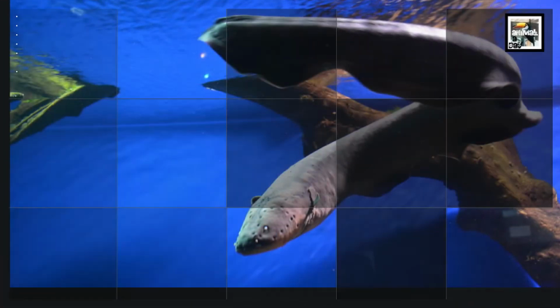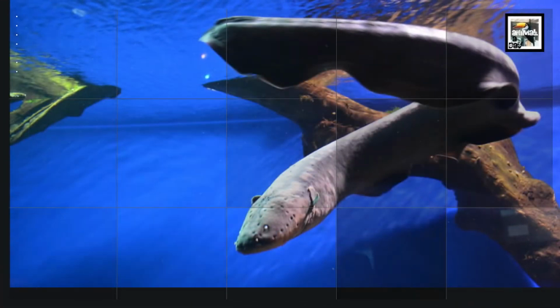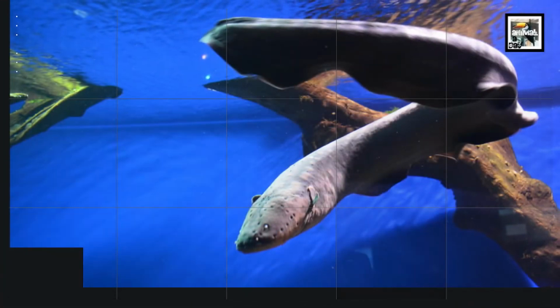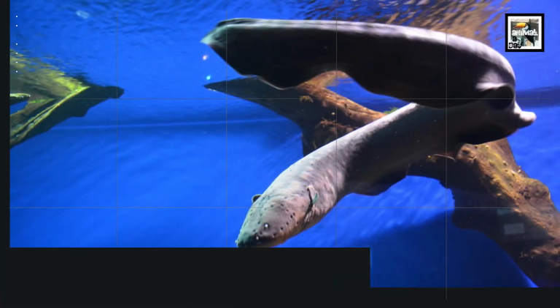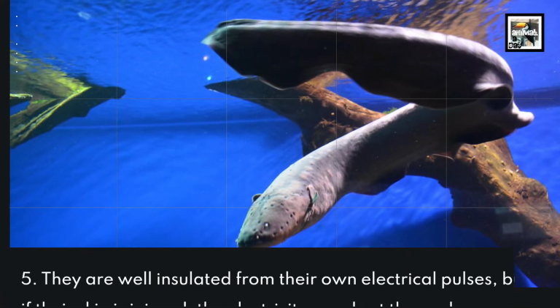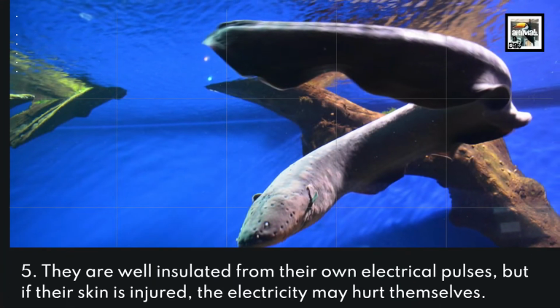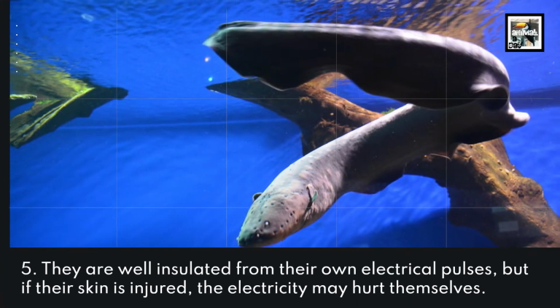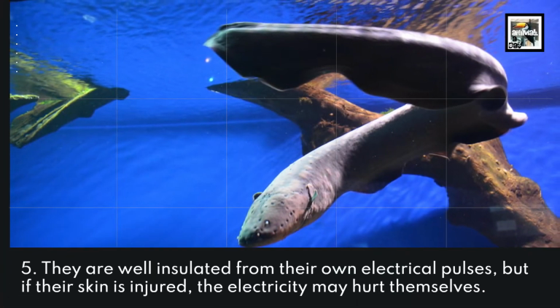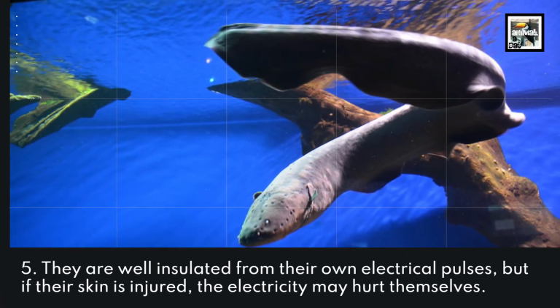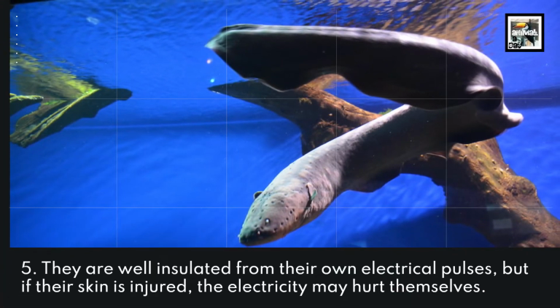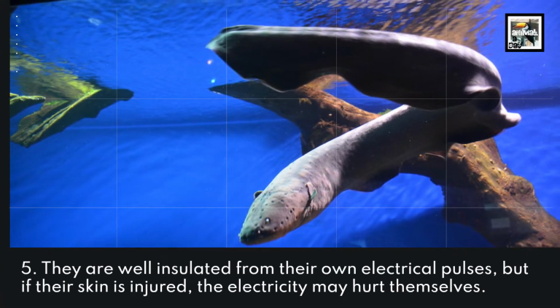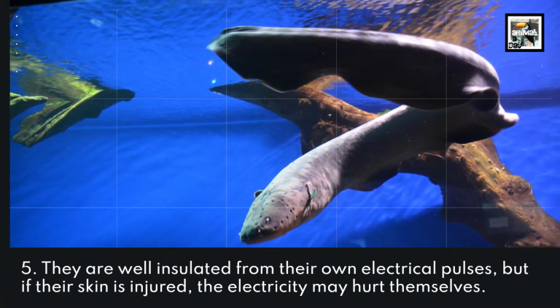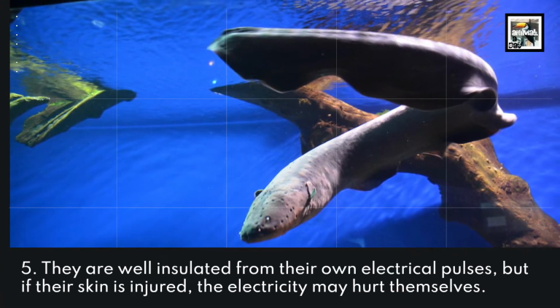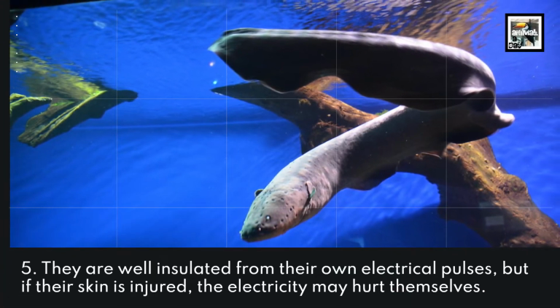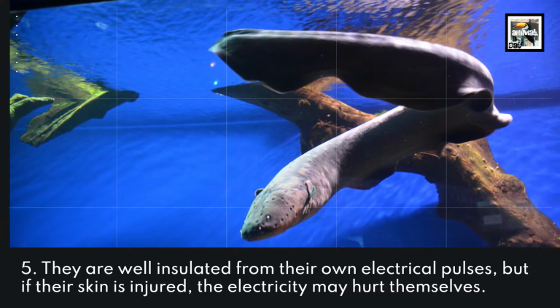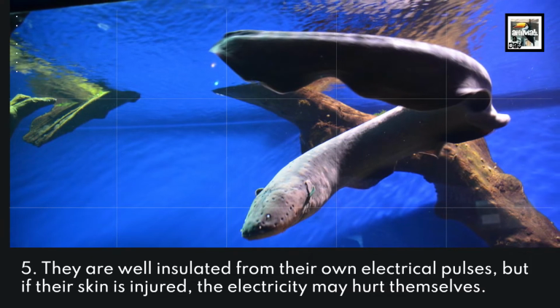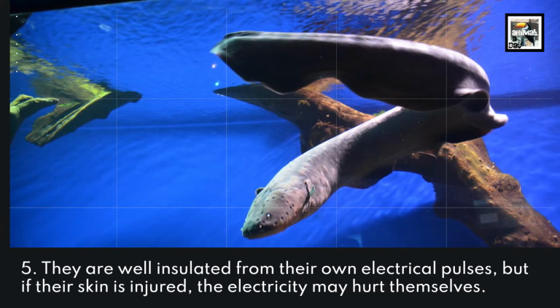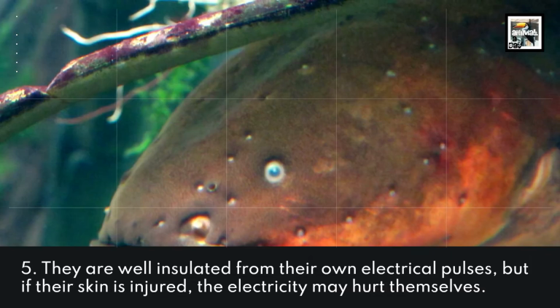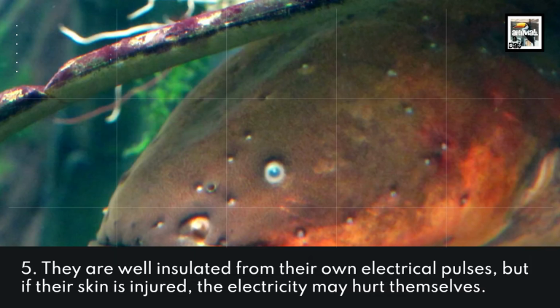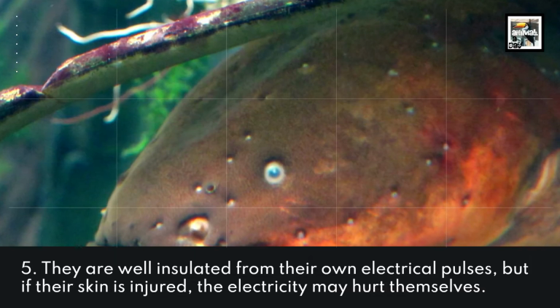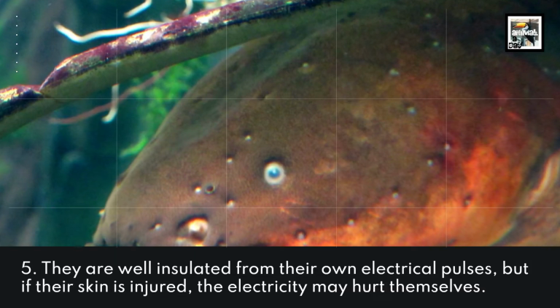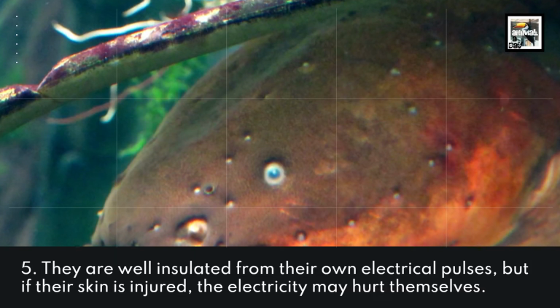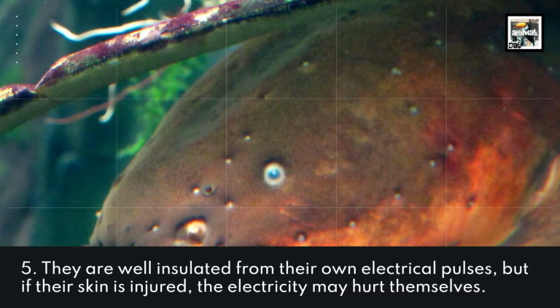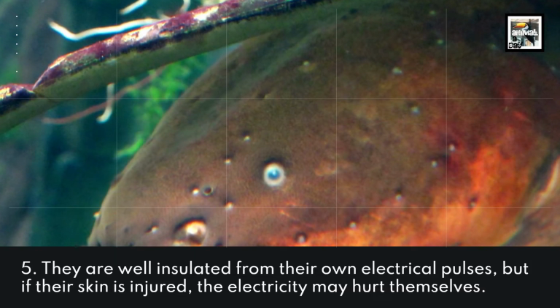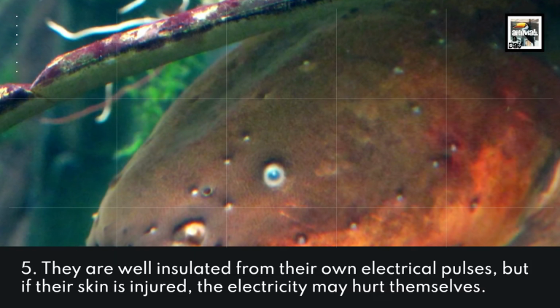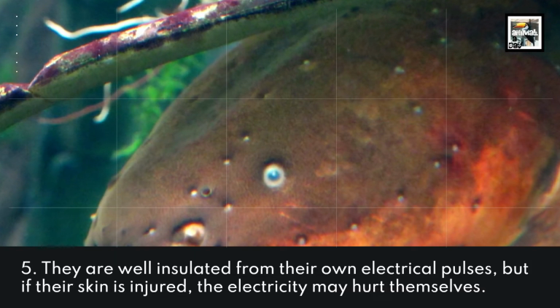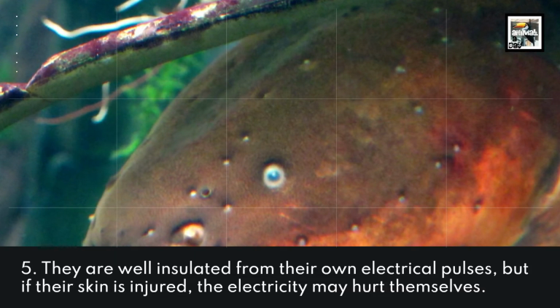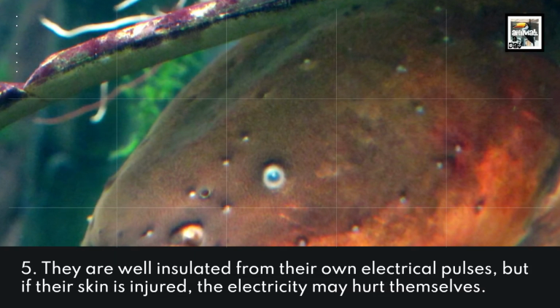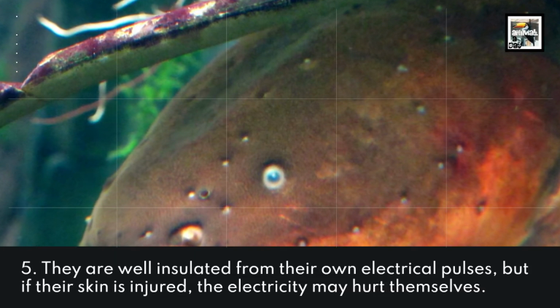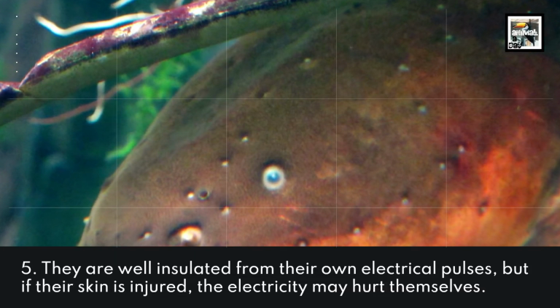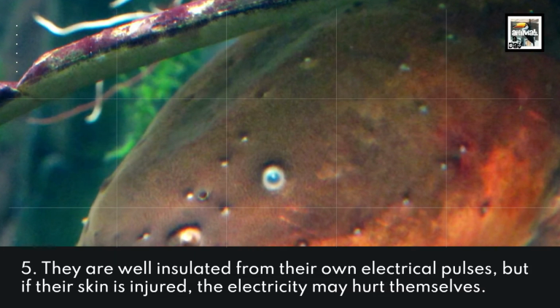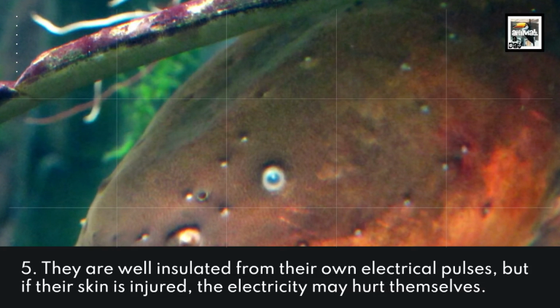Fact 5: They are well insulated from their own electrical pulses, but if their skin is injured, the electricity may hurt themselves.